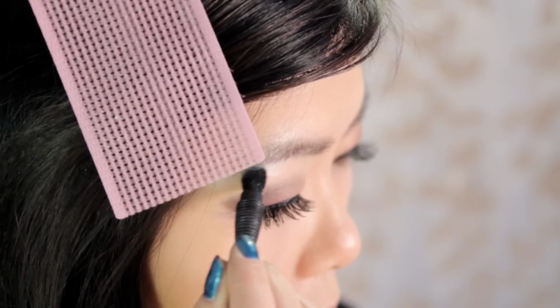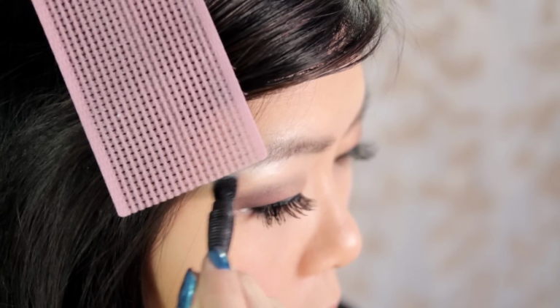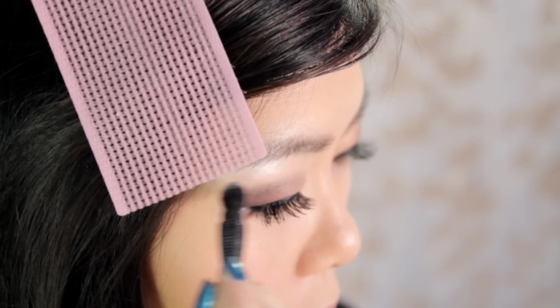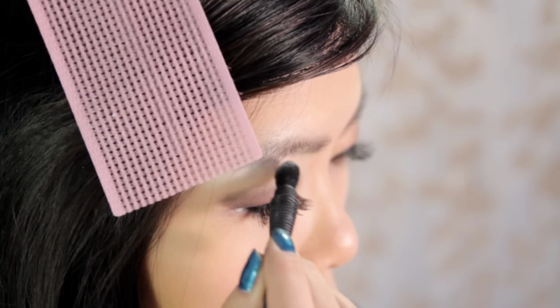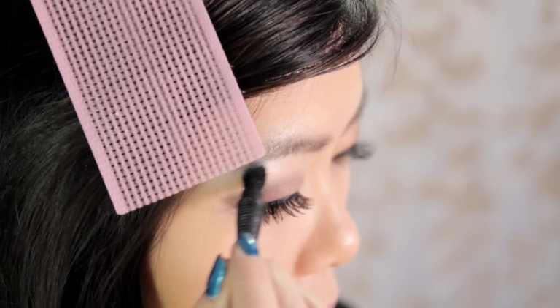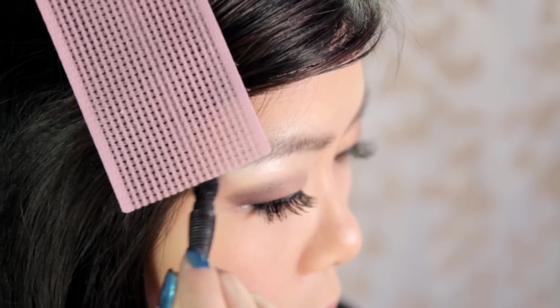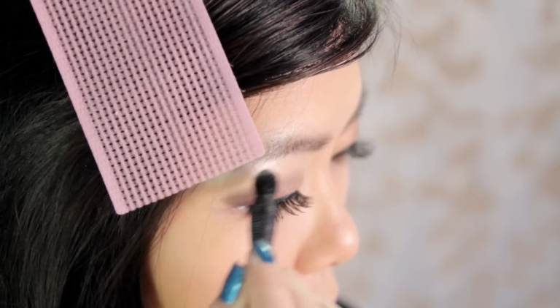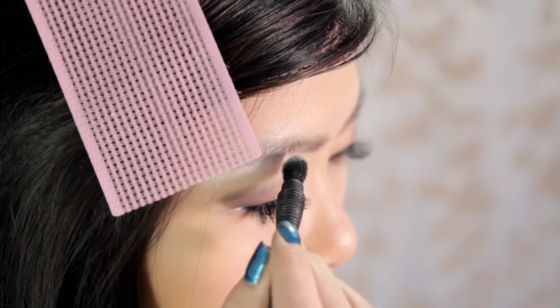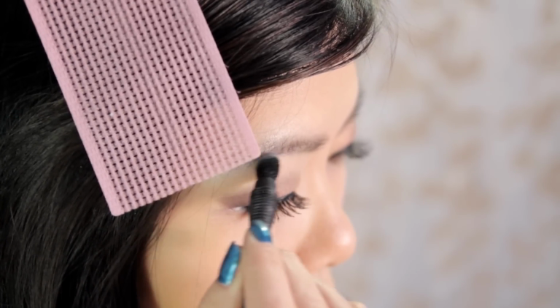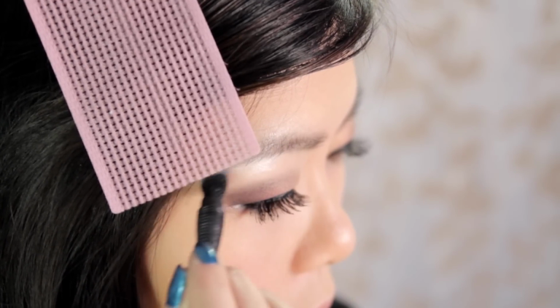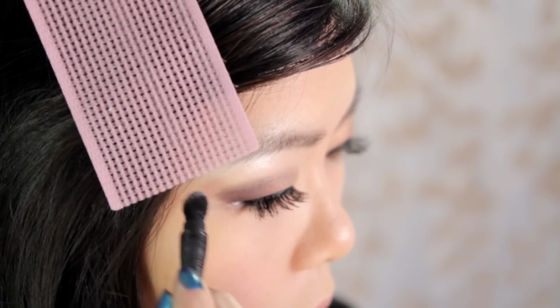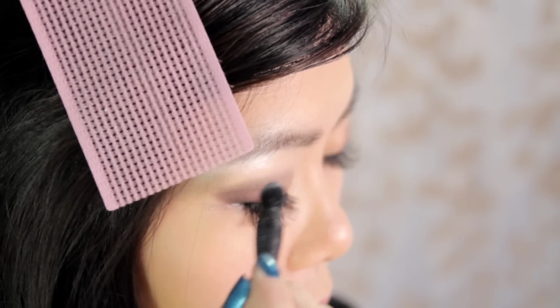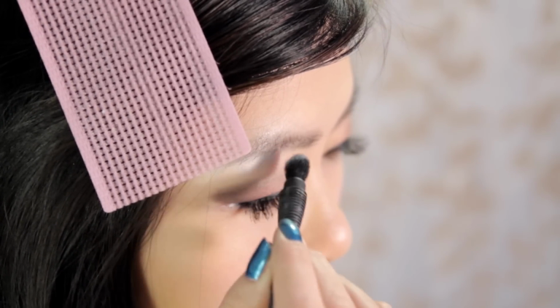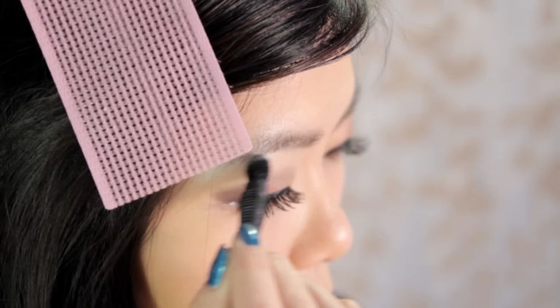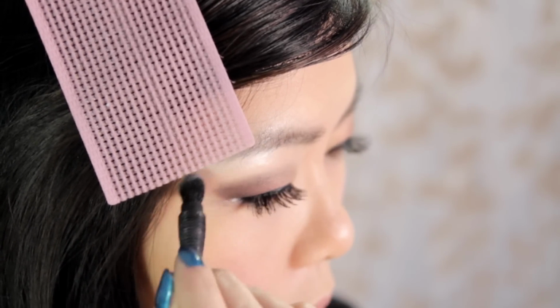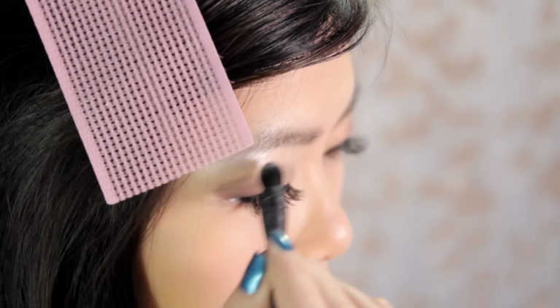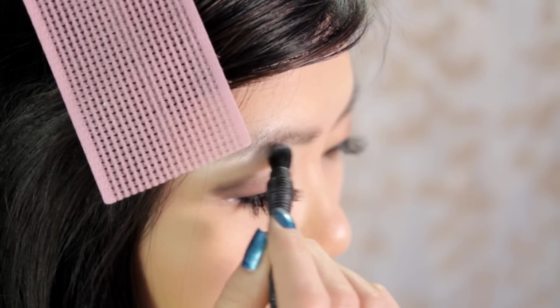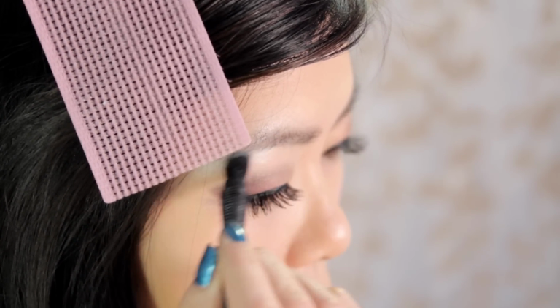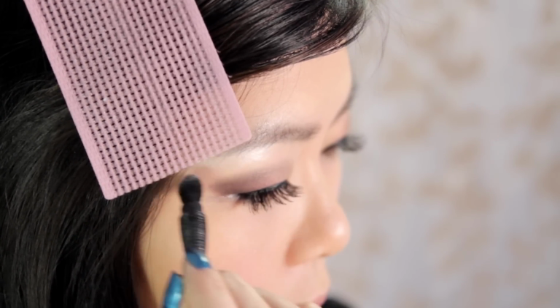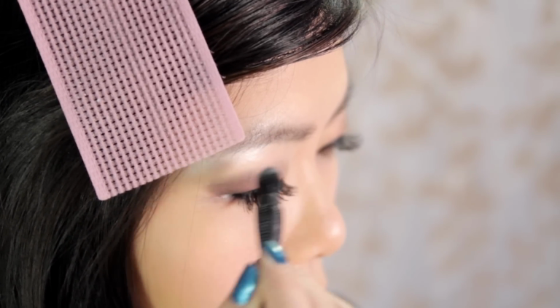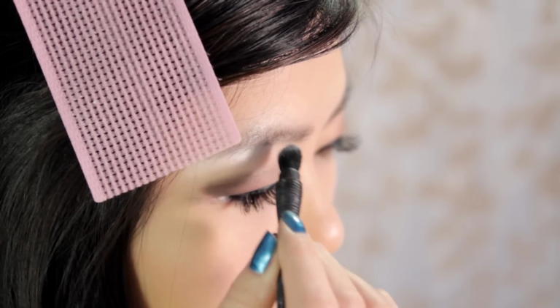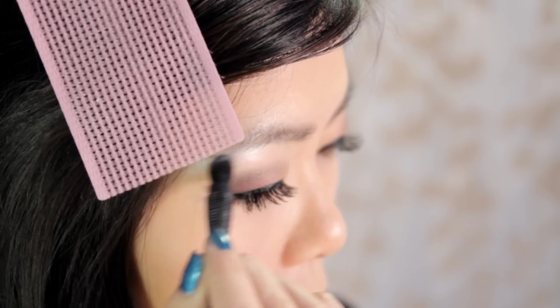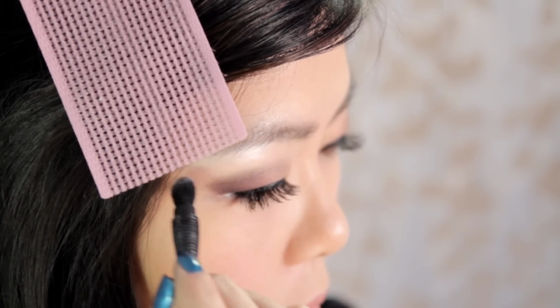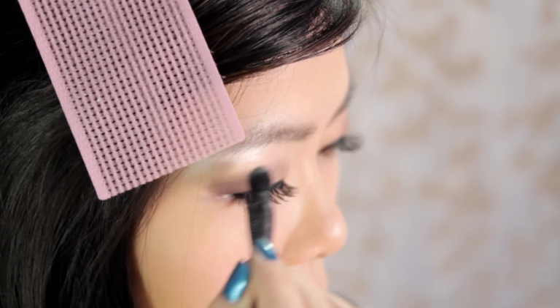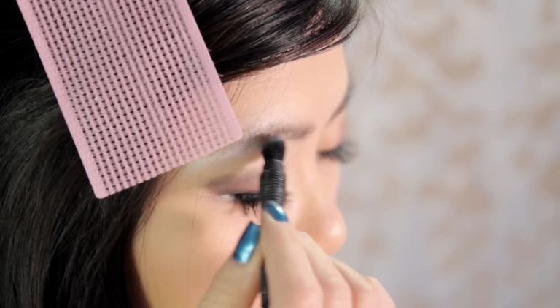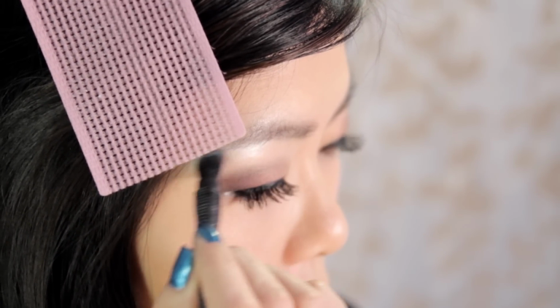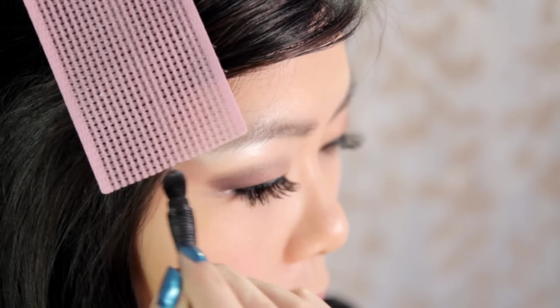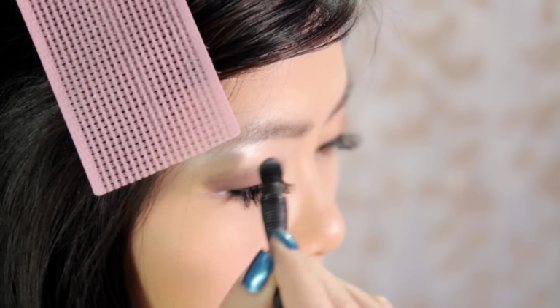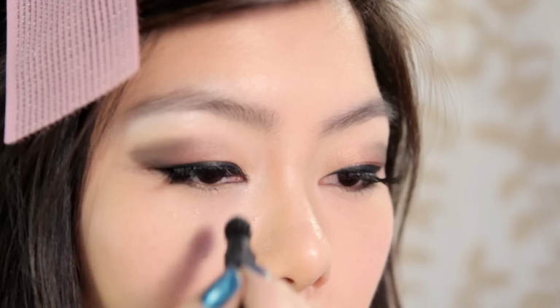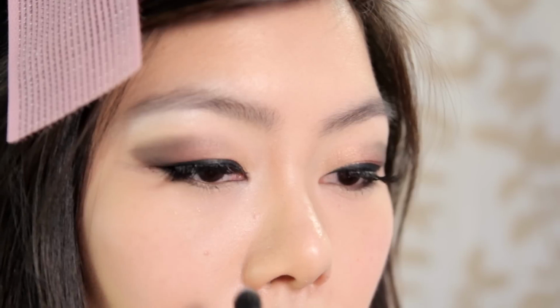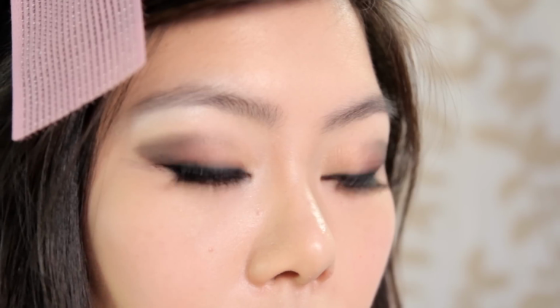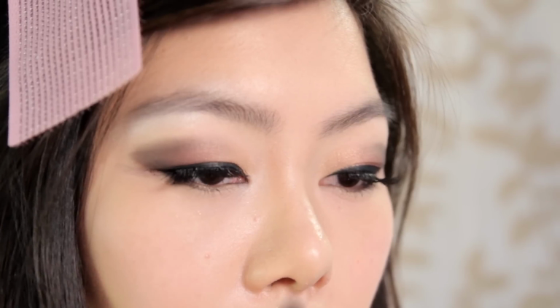Finally, use the white eyeshadow color to highlight your brow bone as well as the inner corner of your eyes.